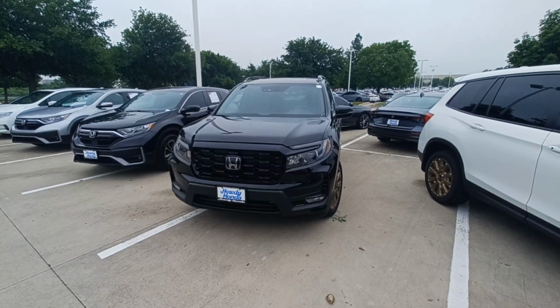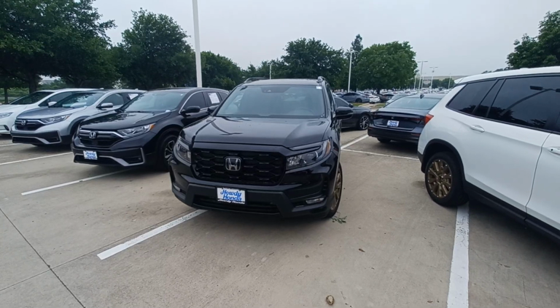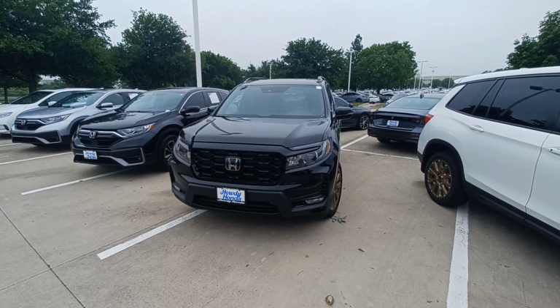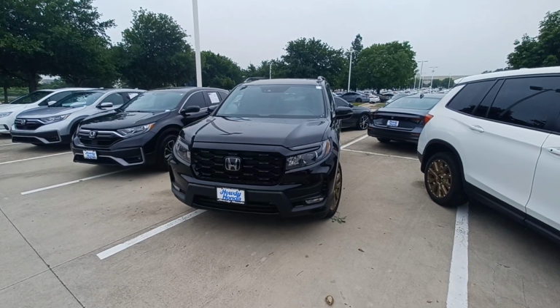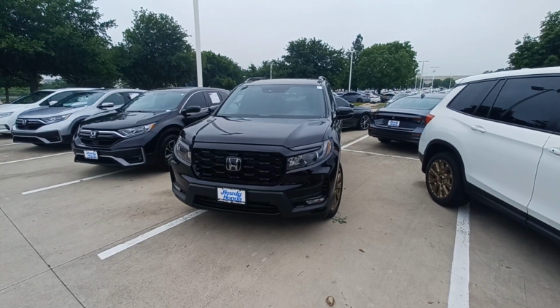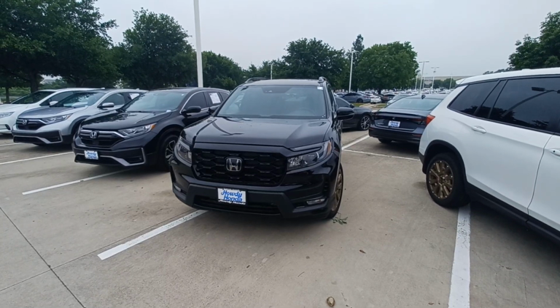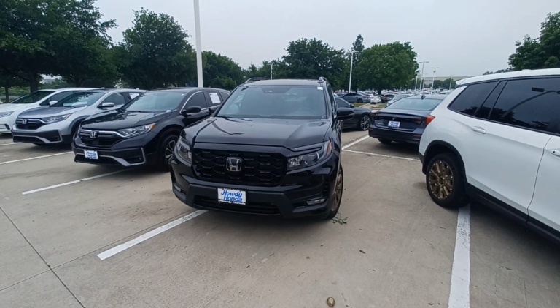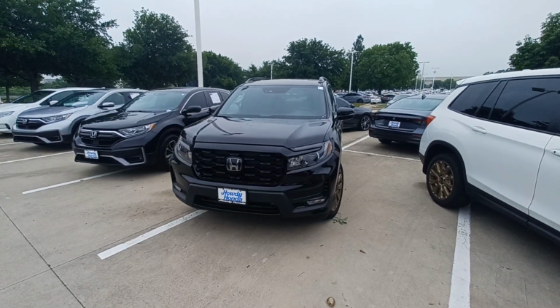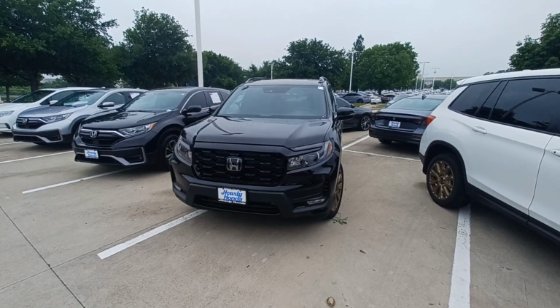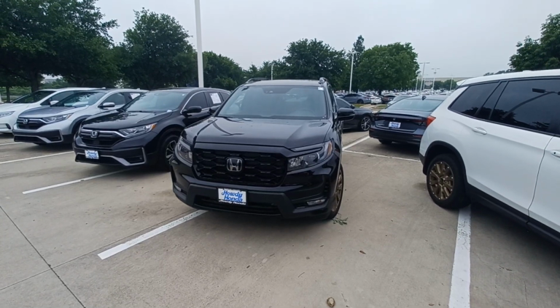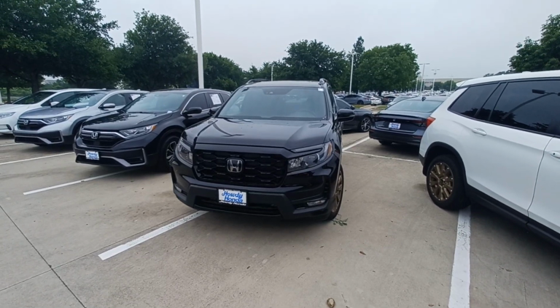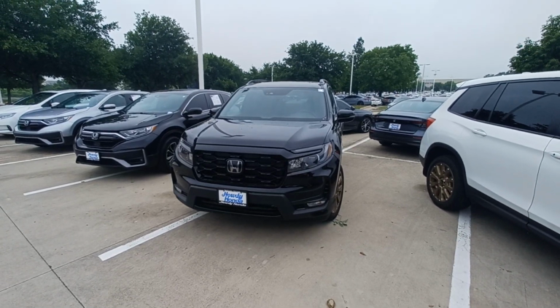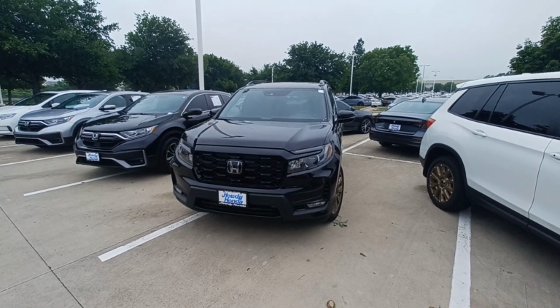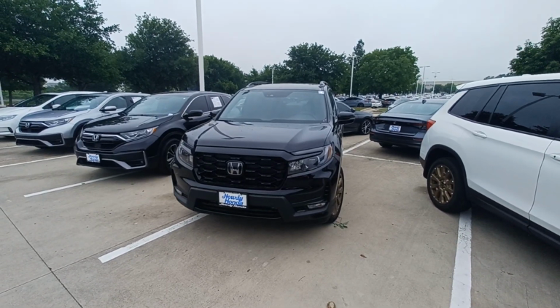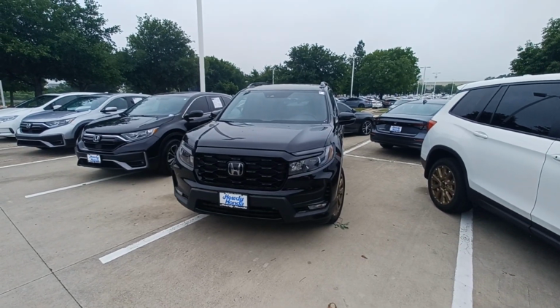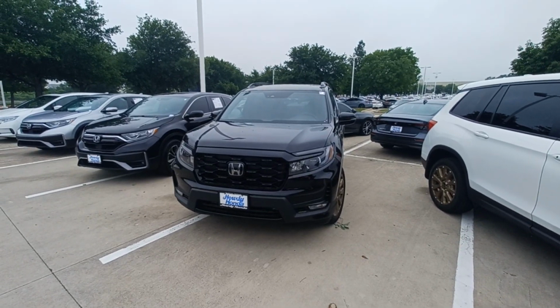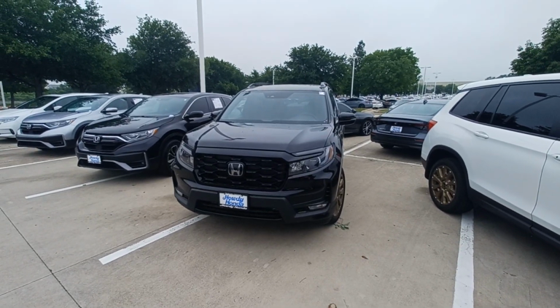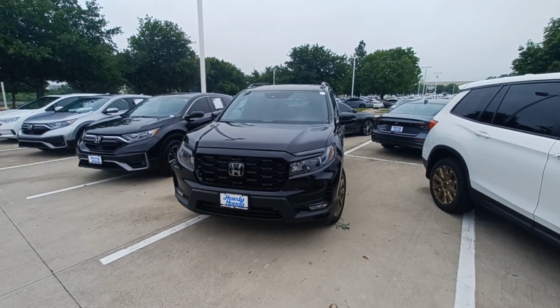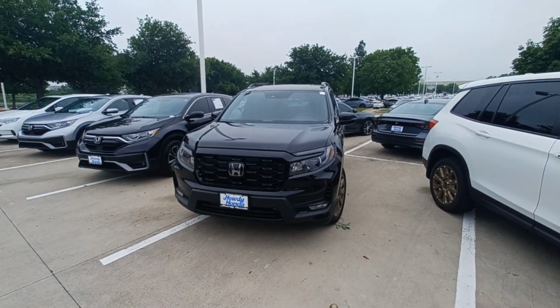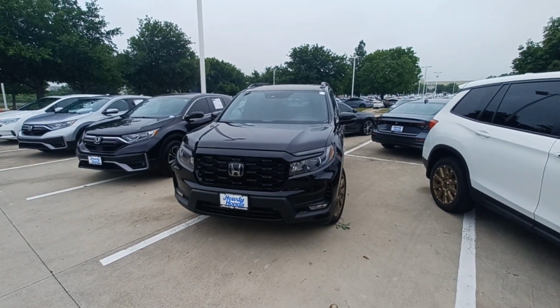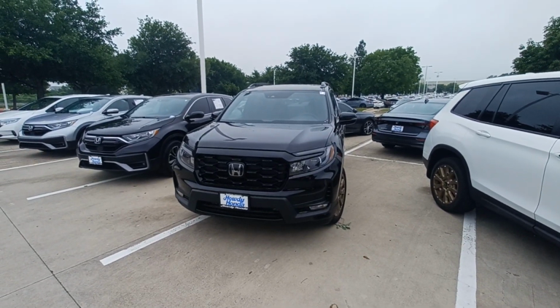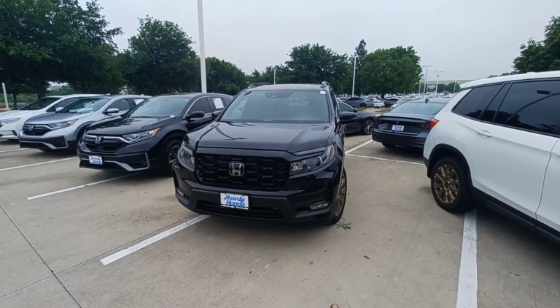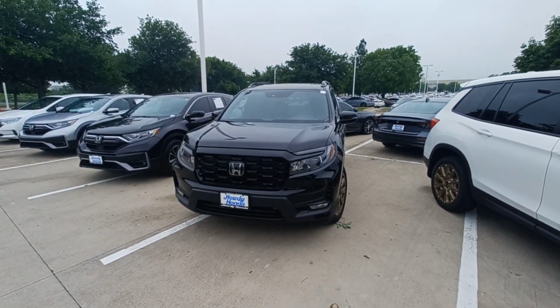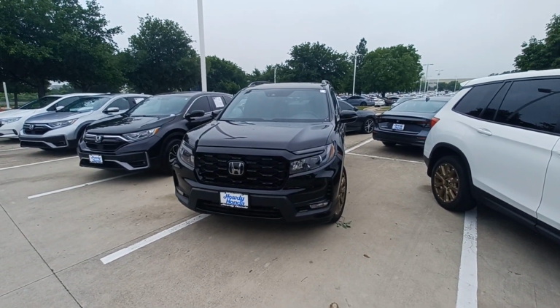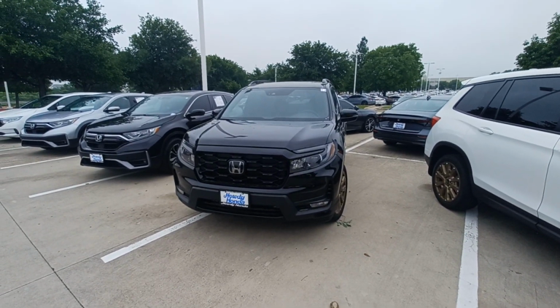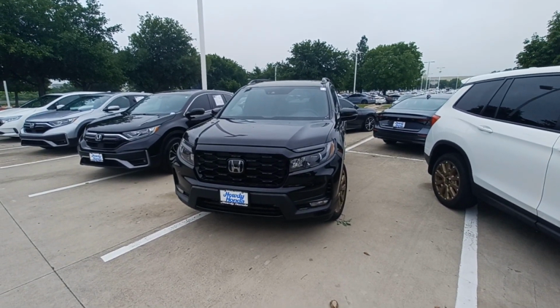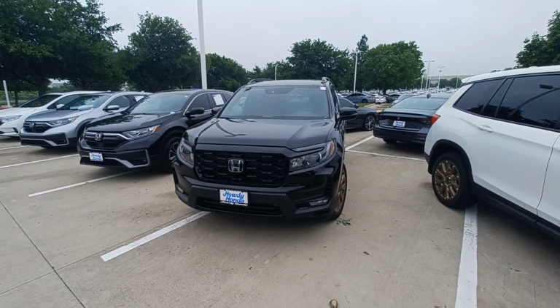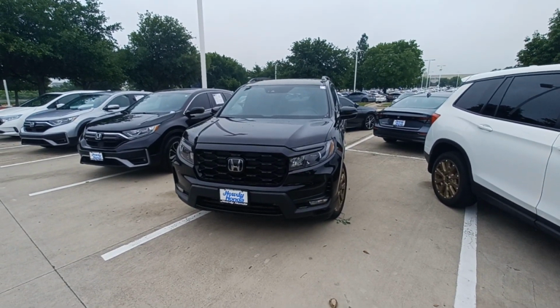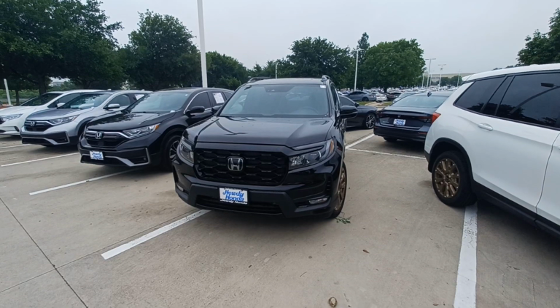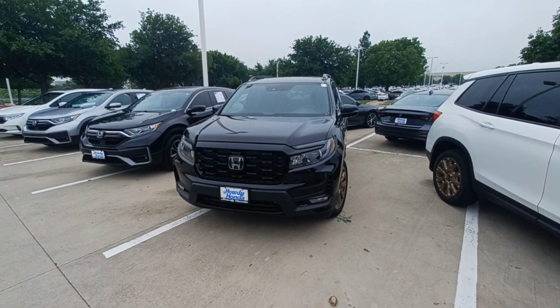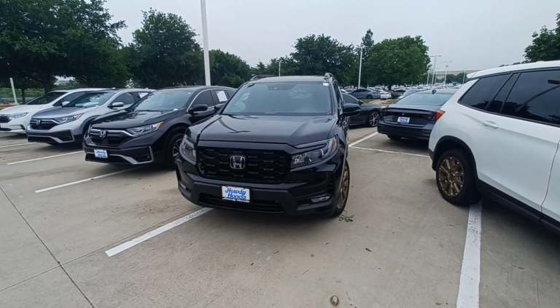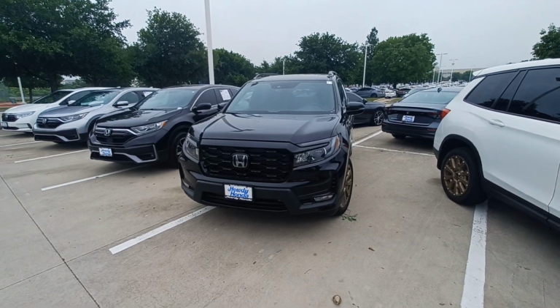This is Jason down at Howdy Honda and this is my 2023 Honda Passport Elite.